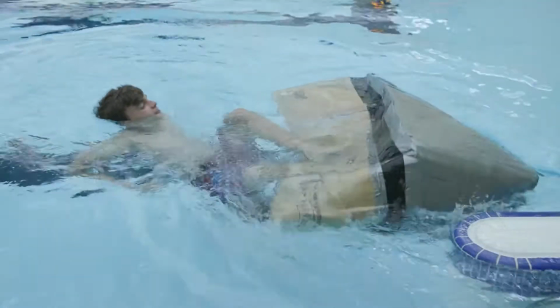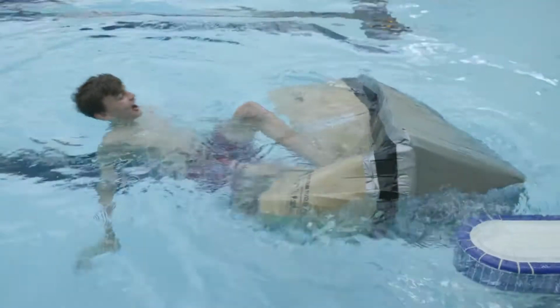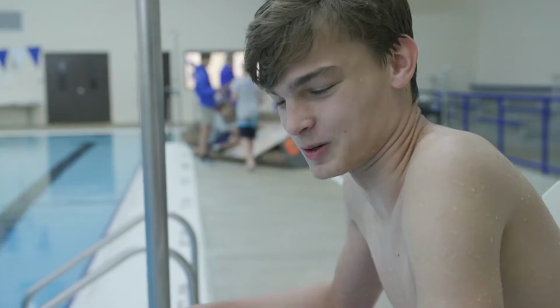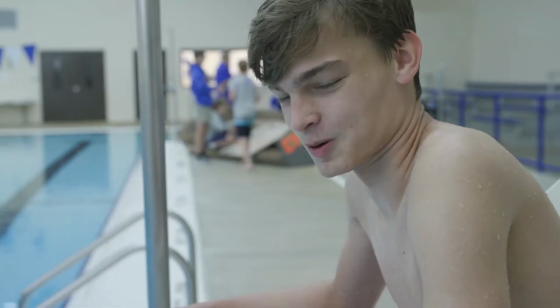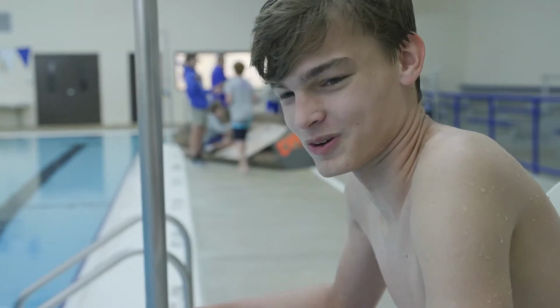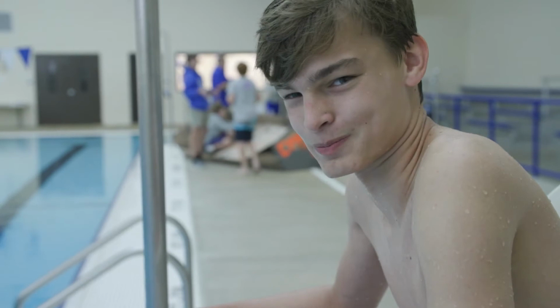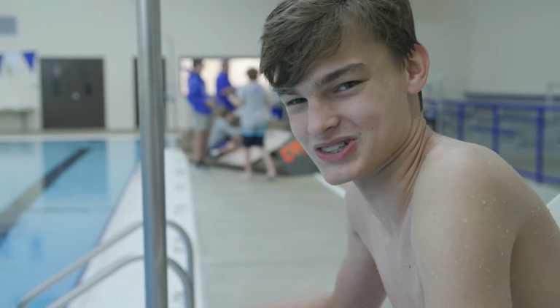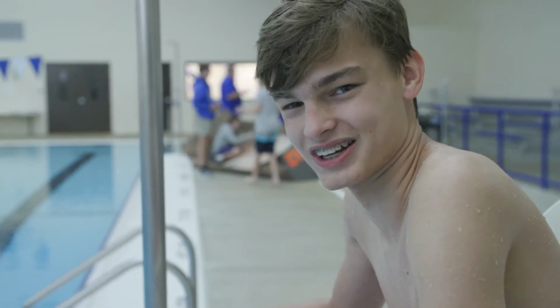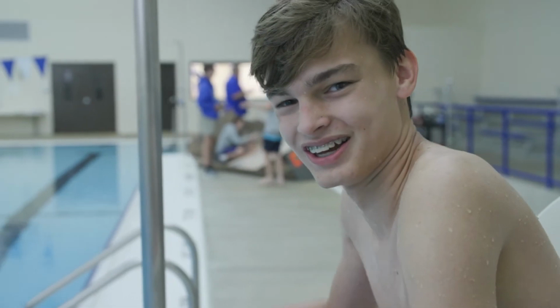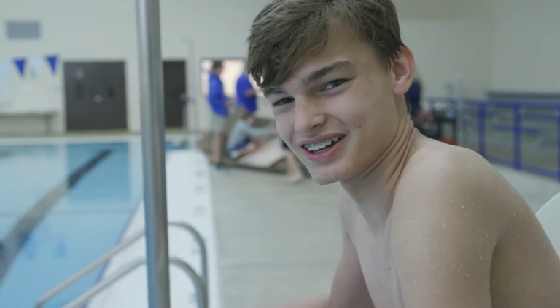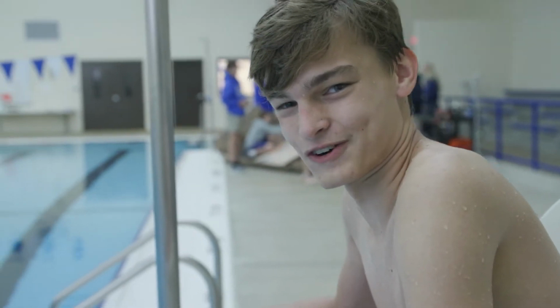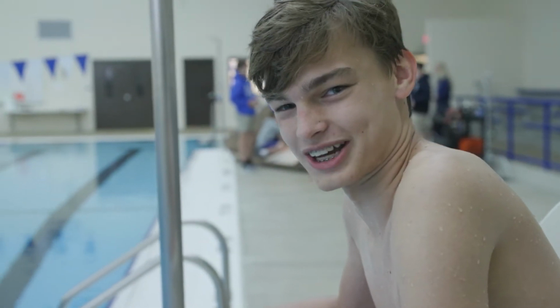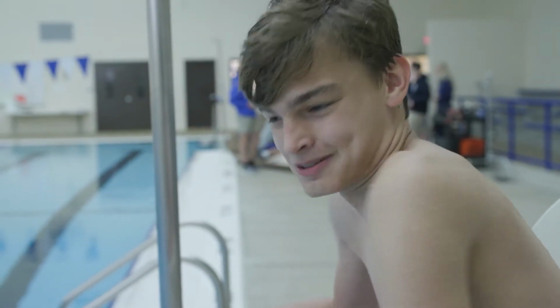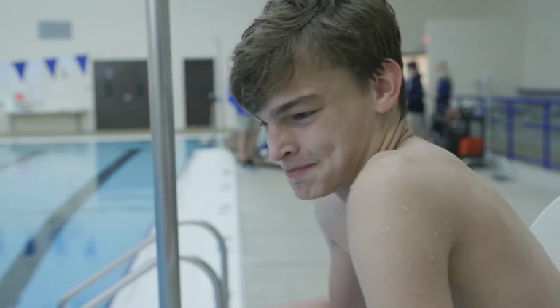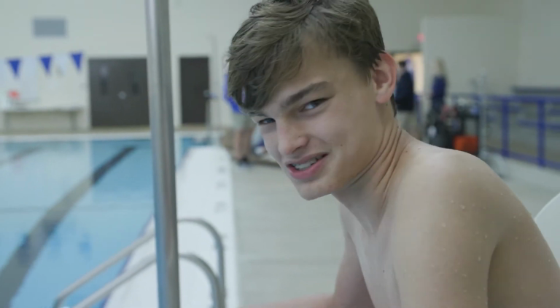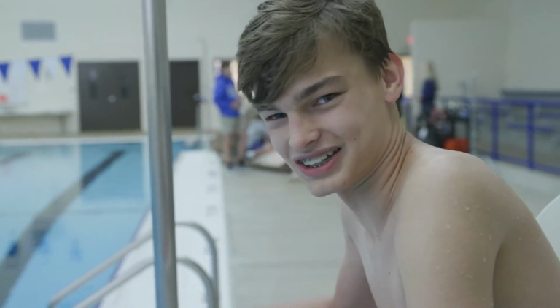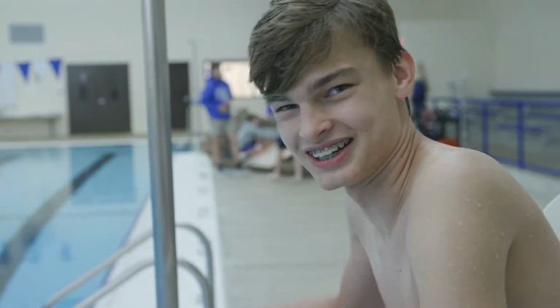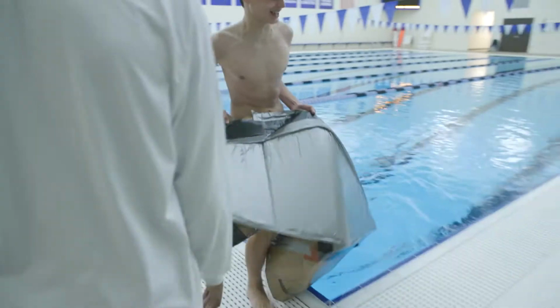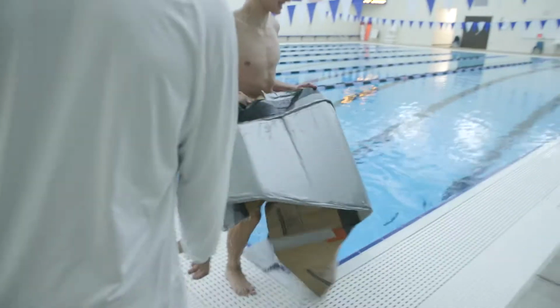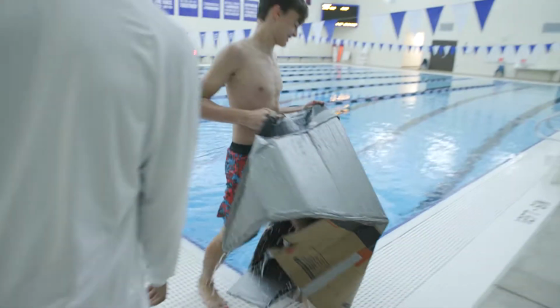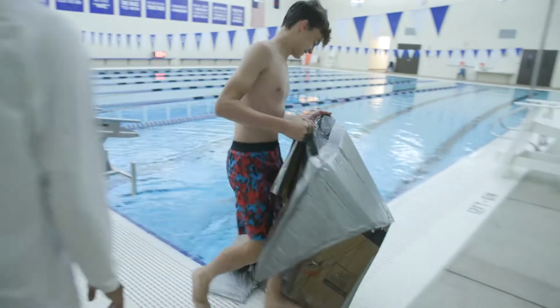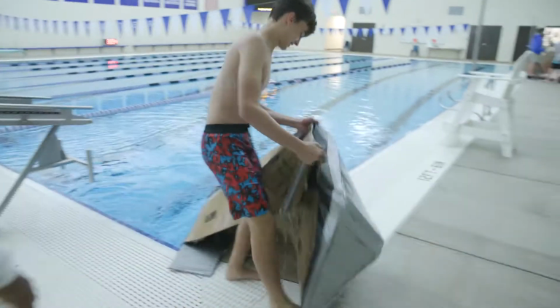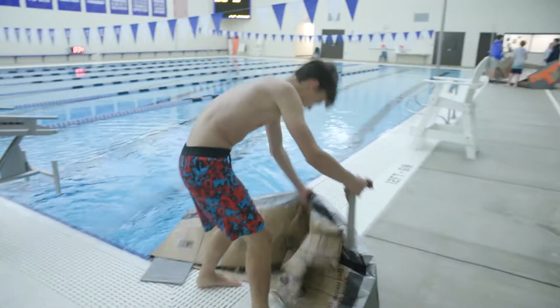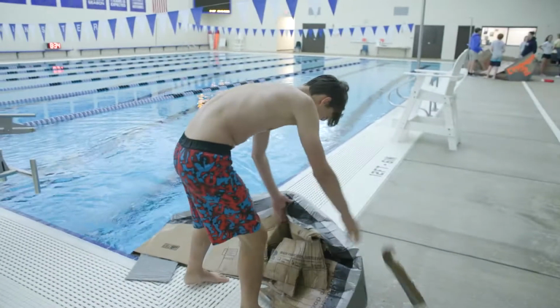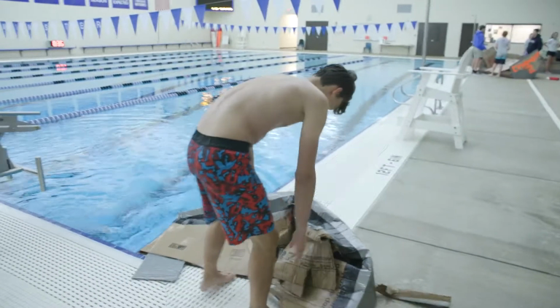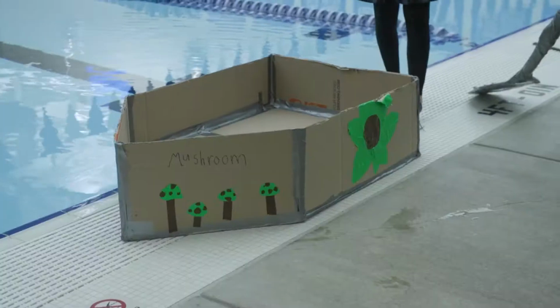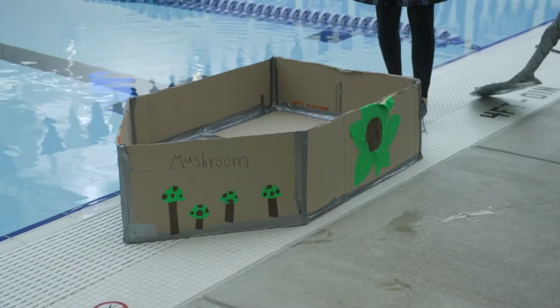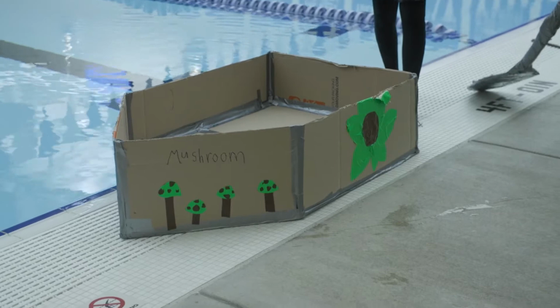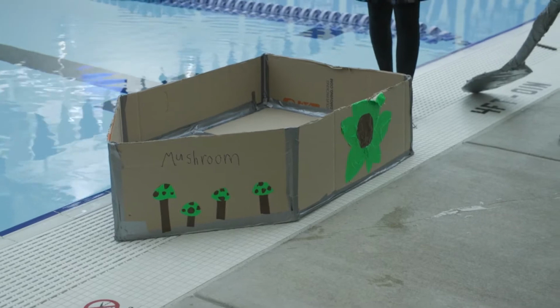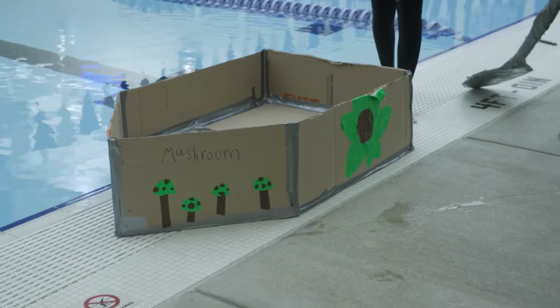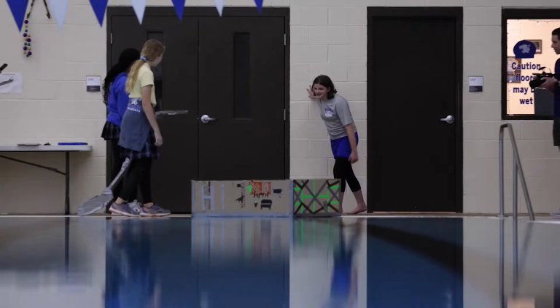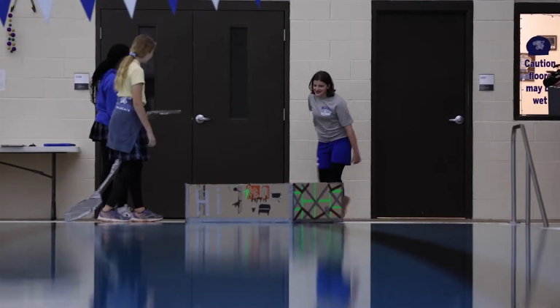It went horrible. Our boat sunk in the first second. We'll try and get it better next time. Three, two, one, go!